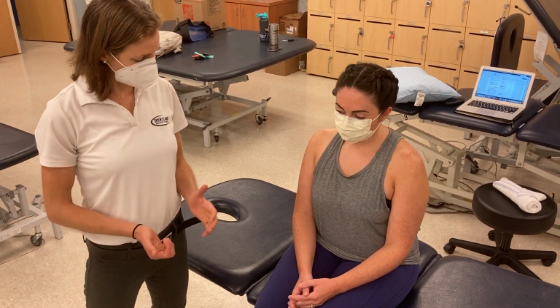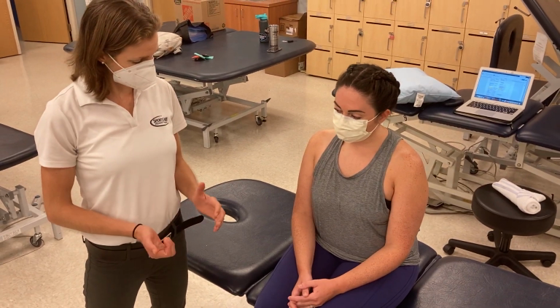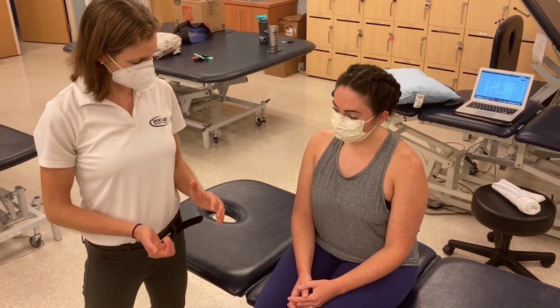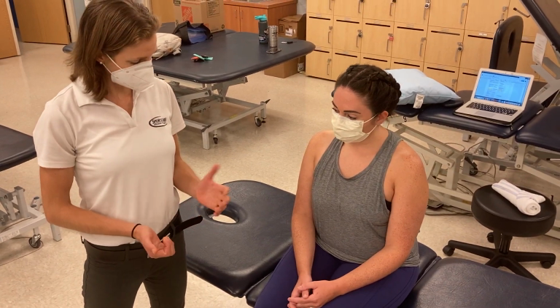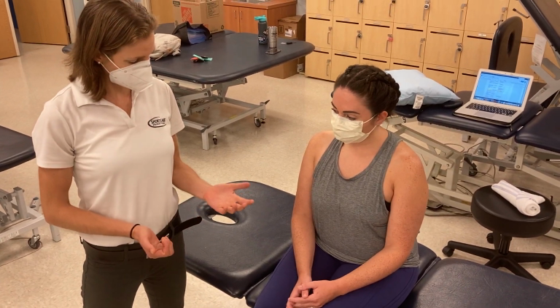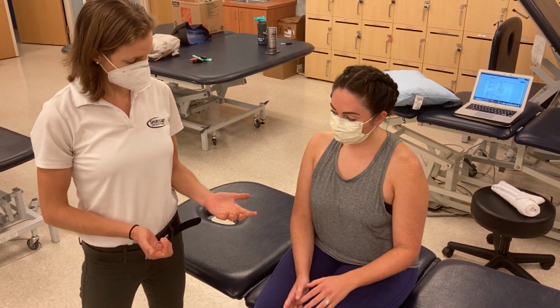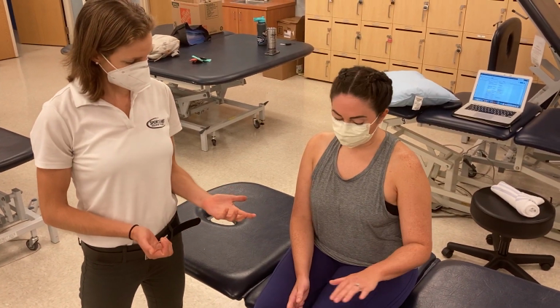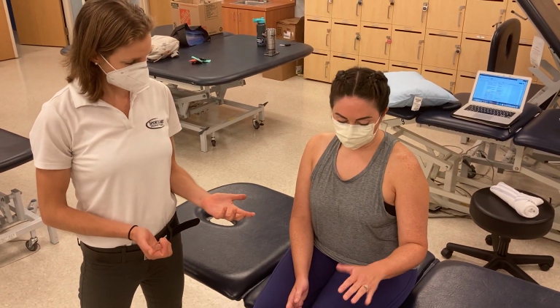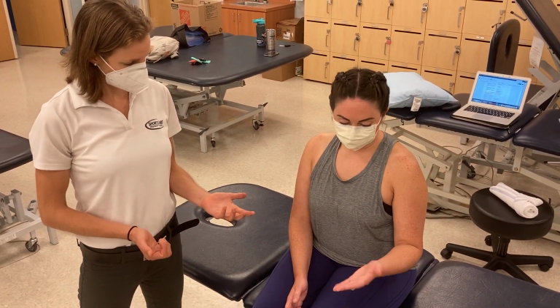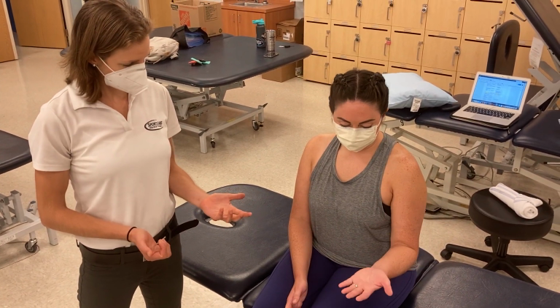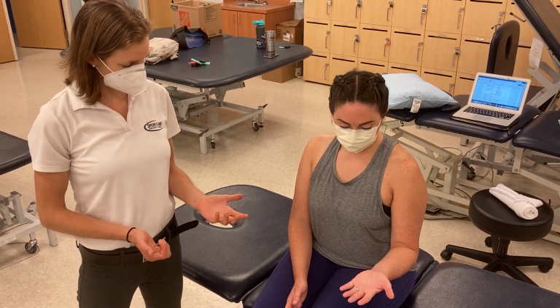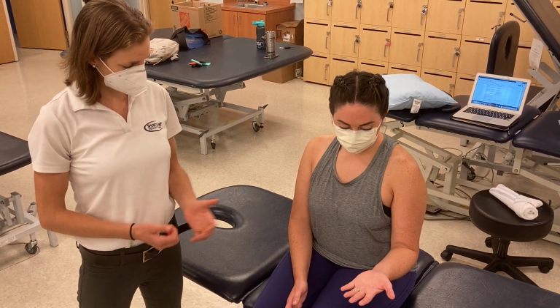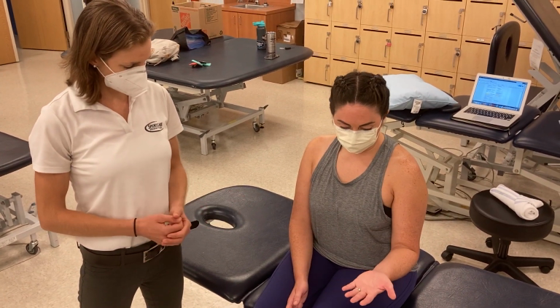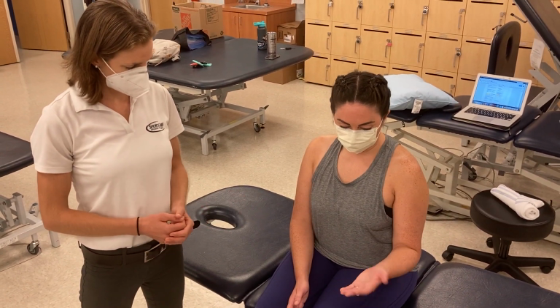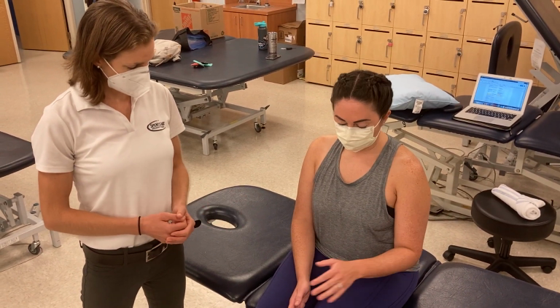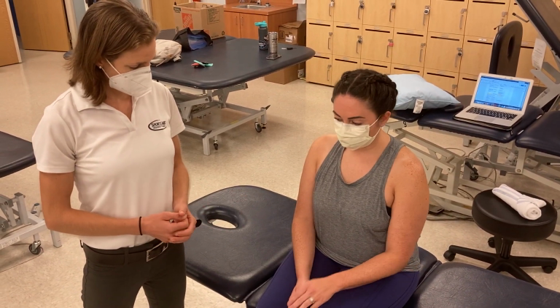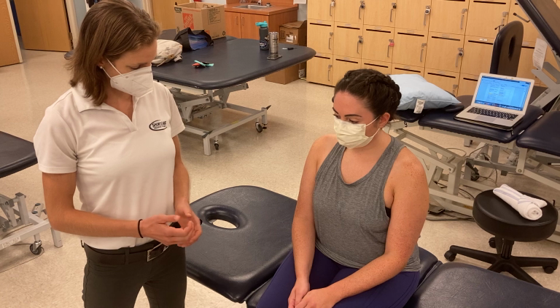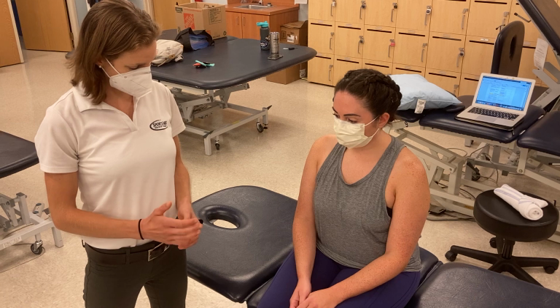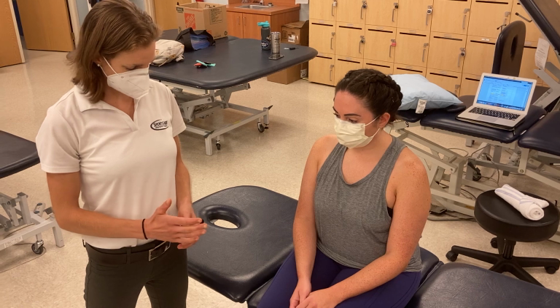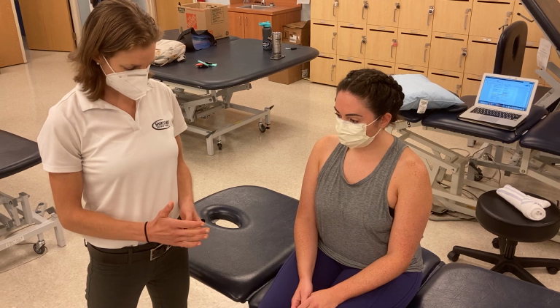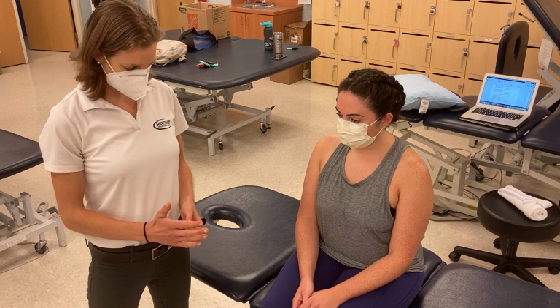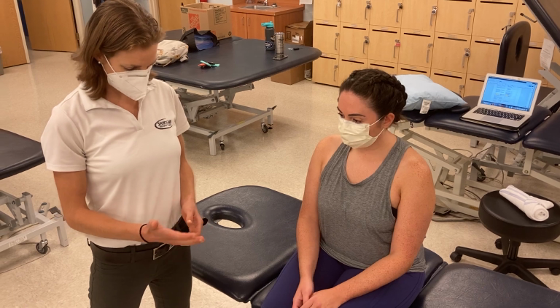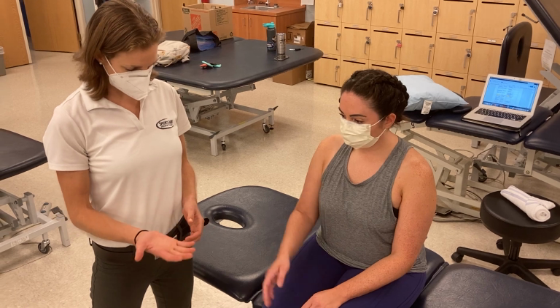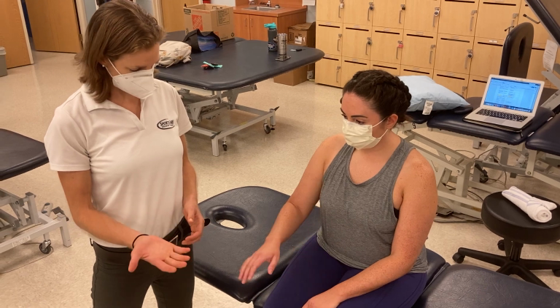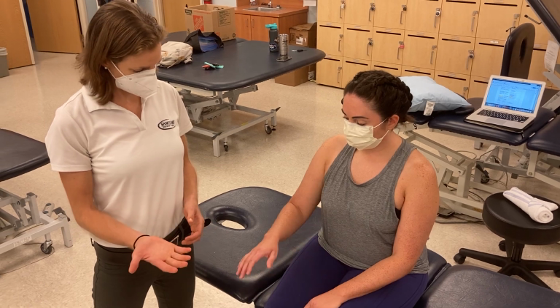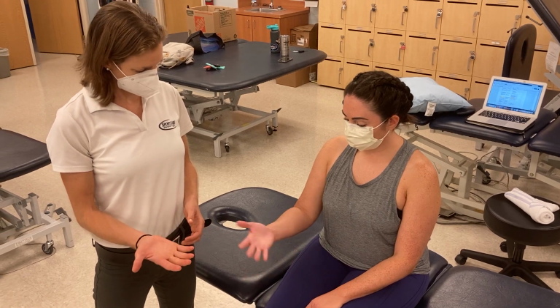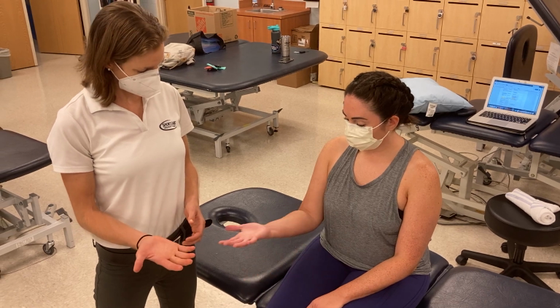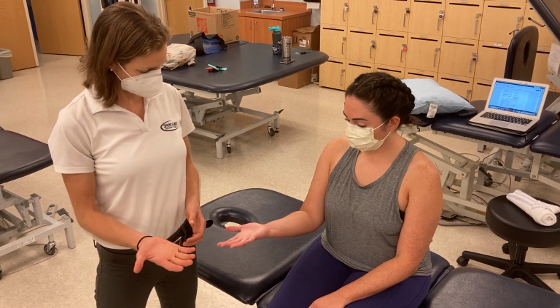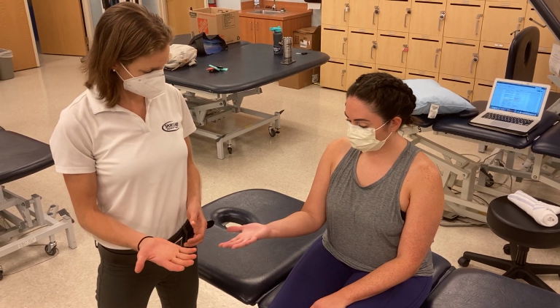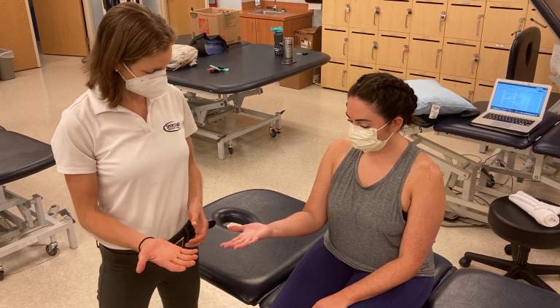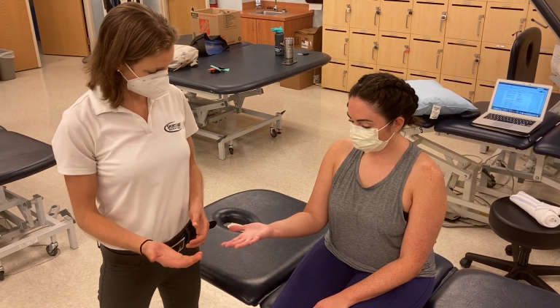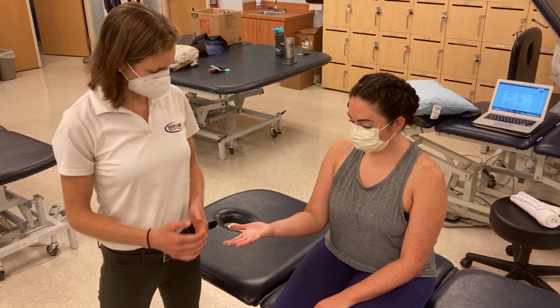Can you turn your palm up for me? And then on the right side can you do that same motion? Really good.